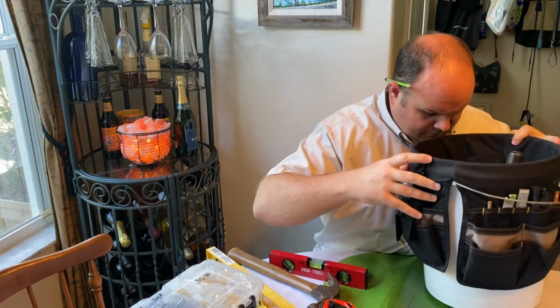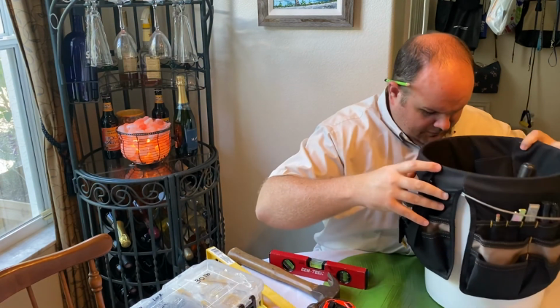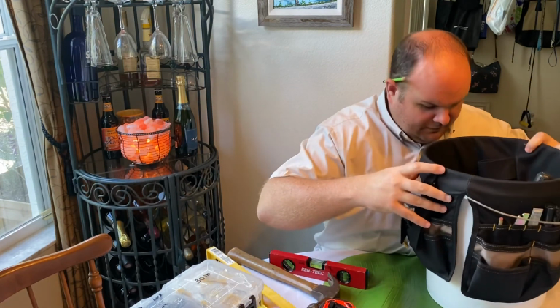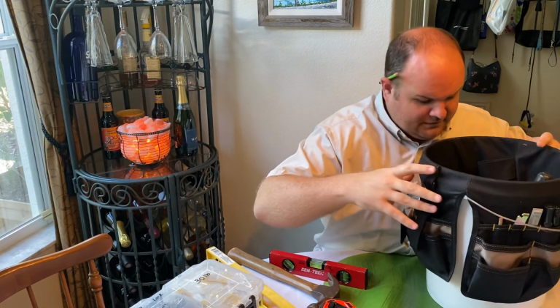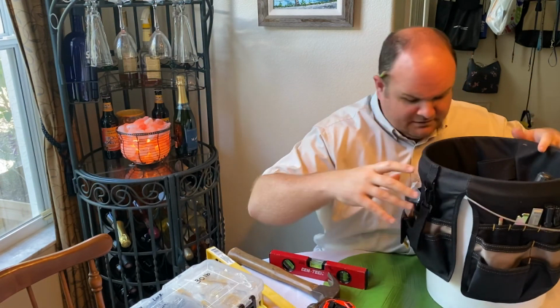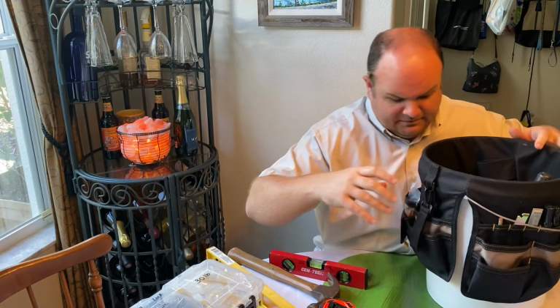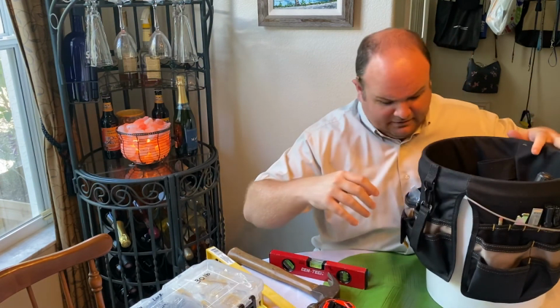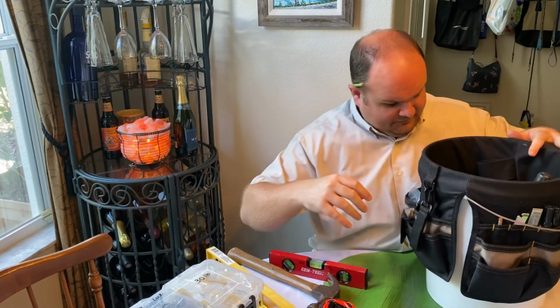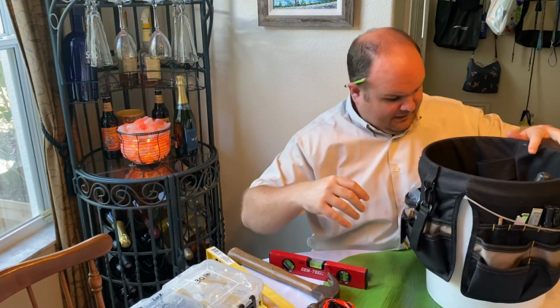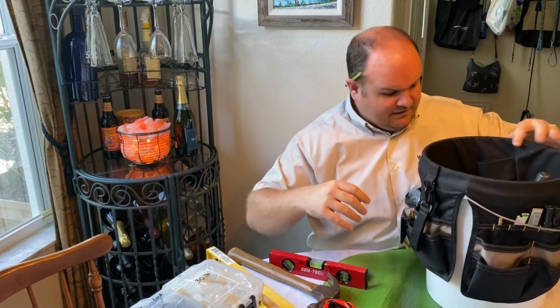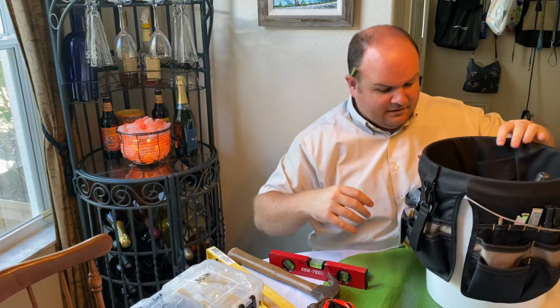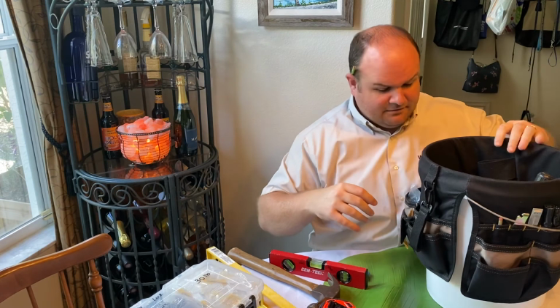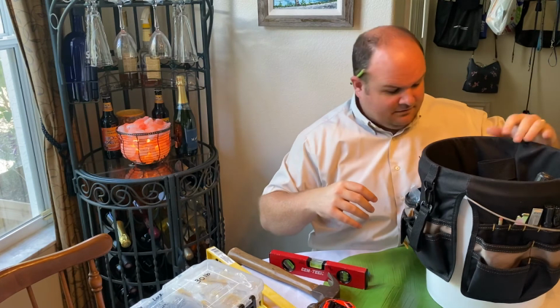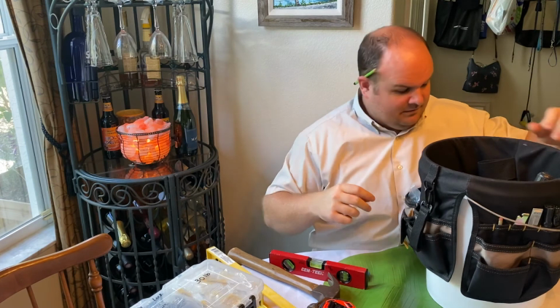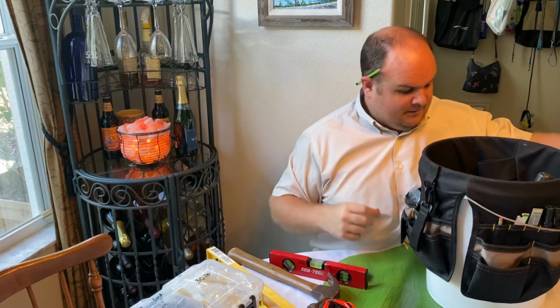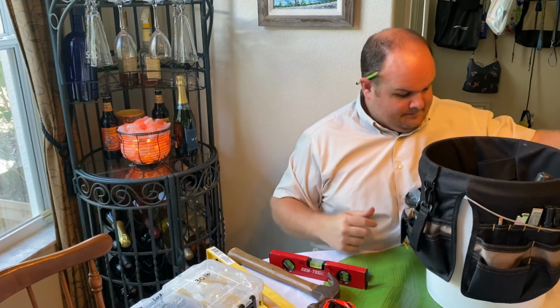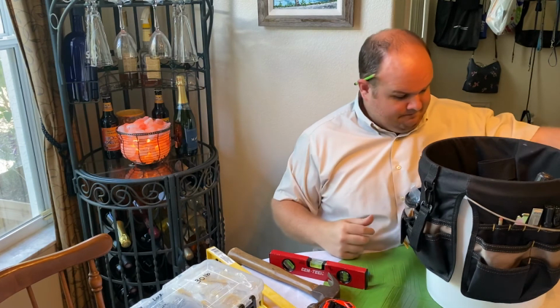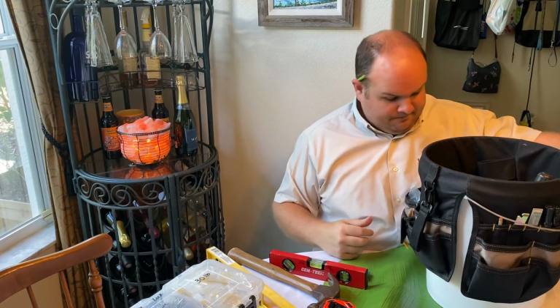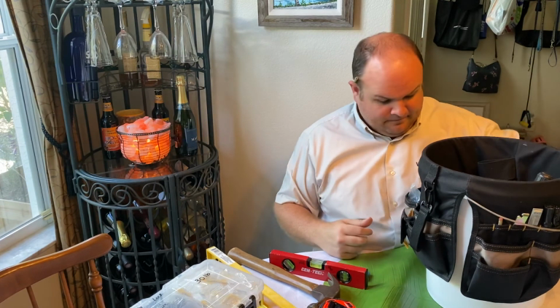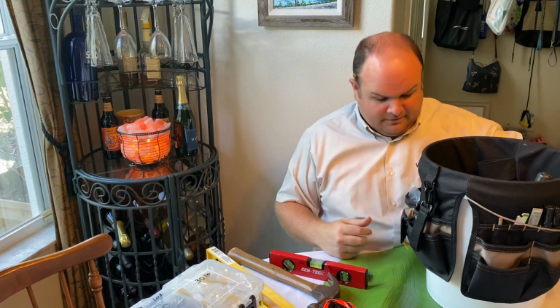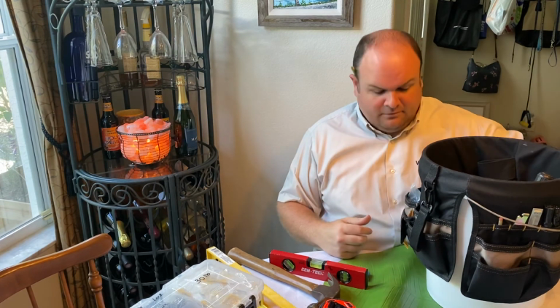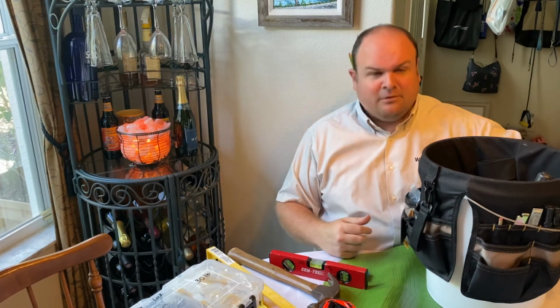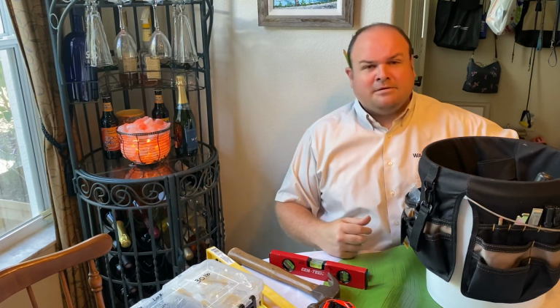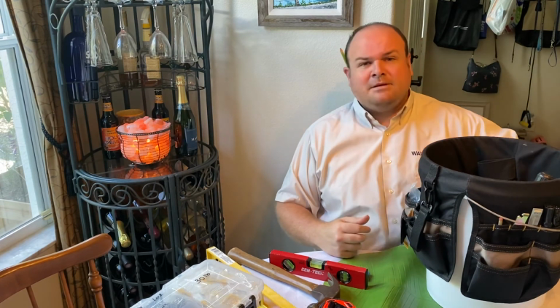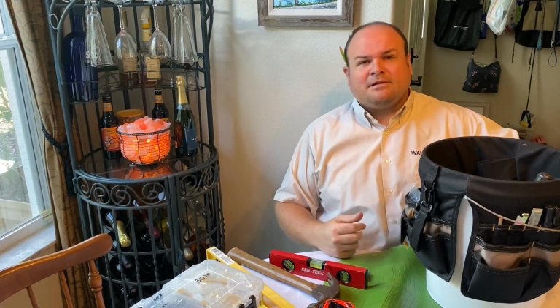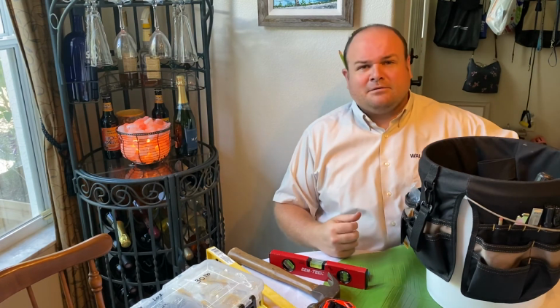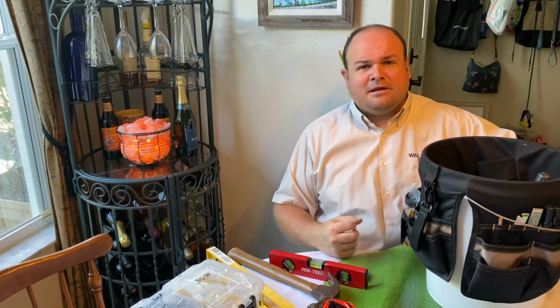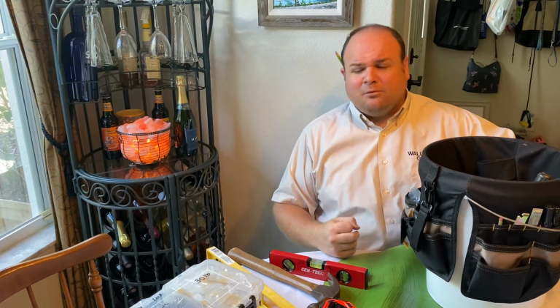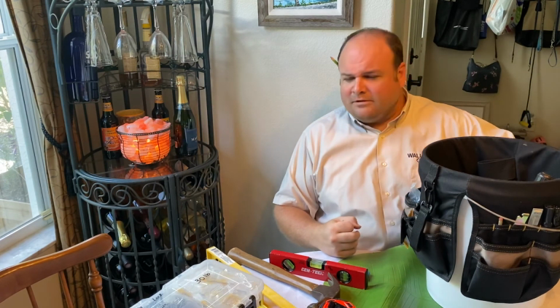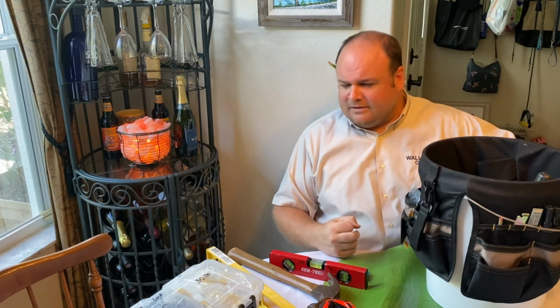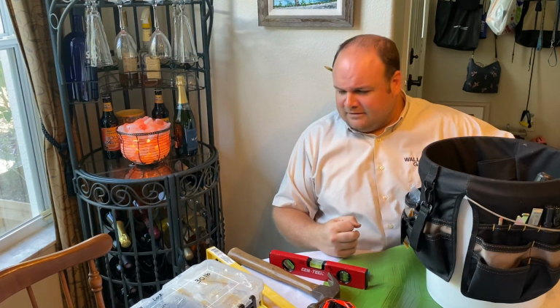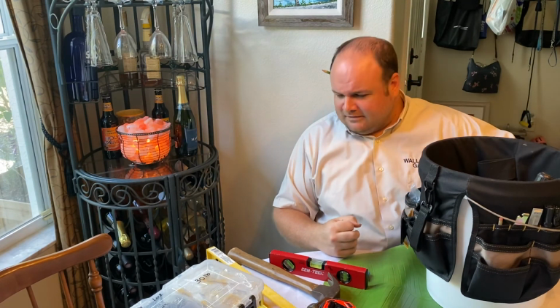That looks like just about it for the hanging kit. It always seemed like there was a lot more than that in there.